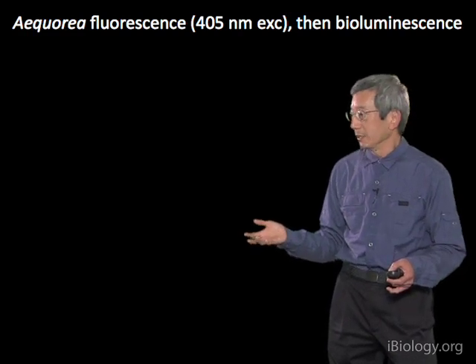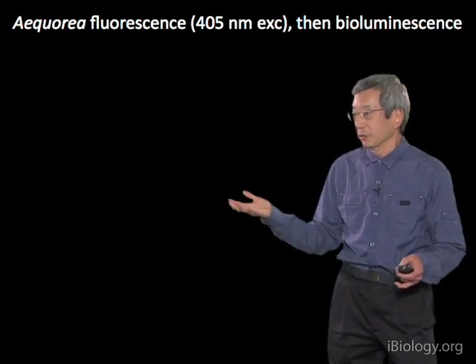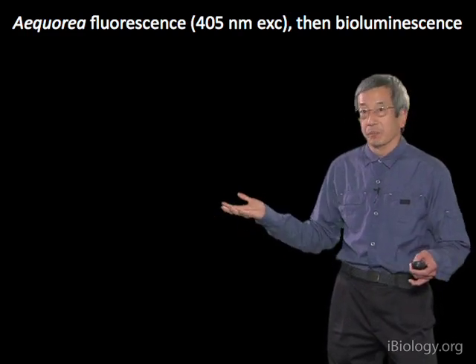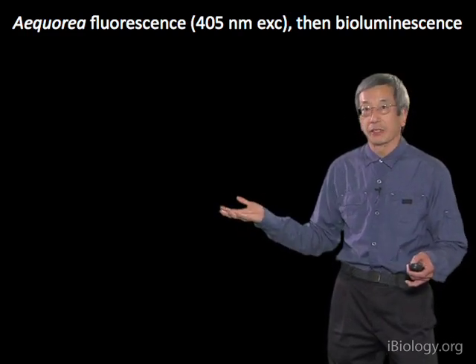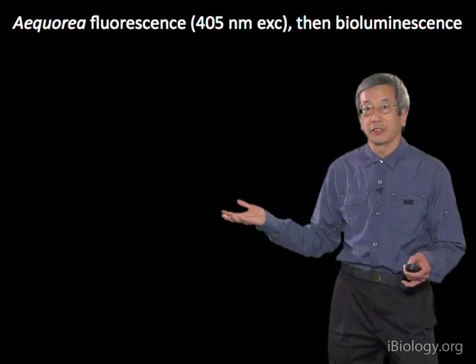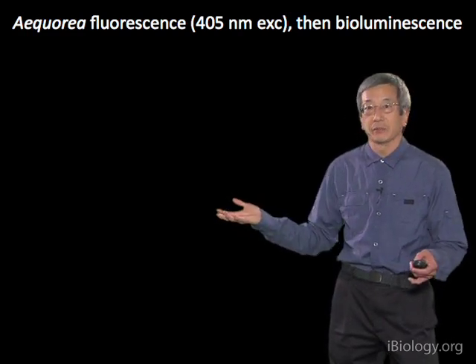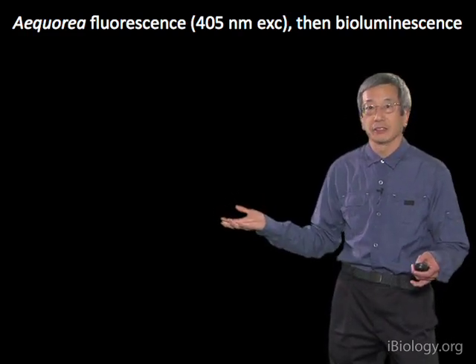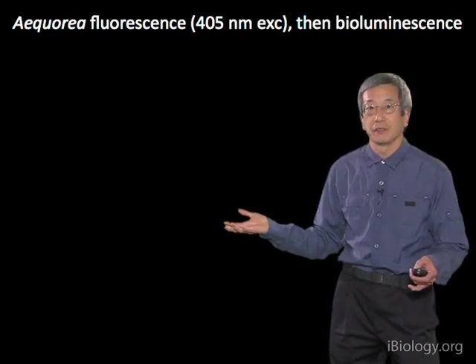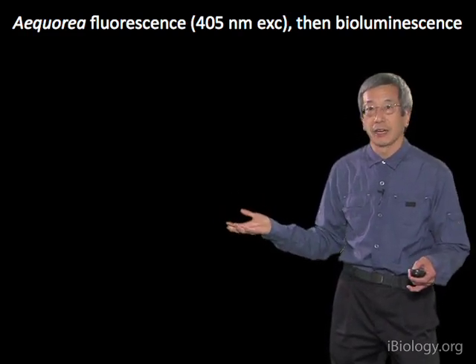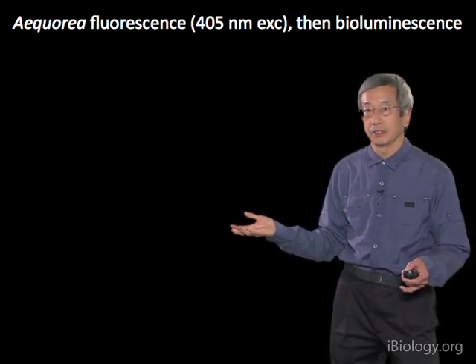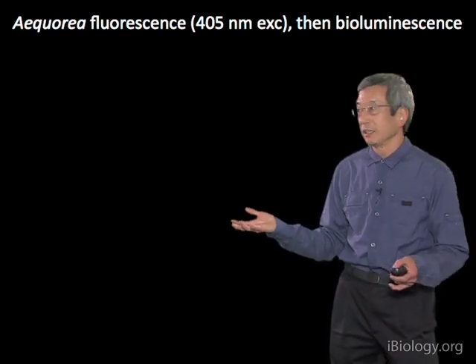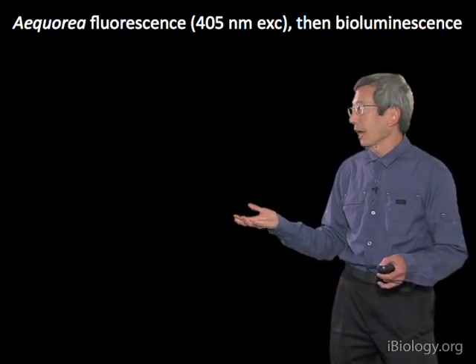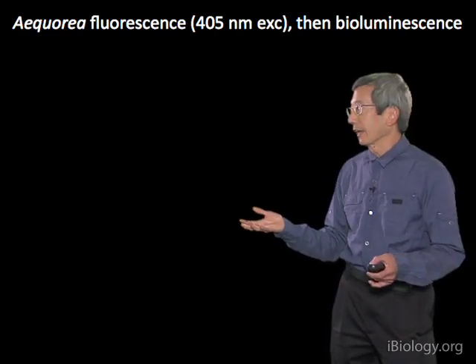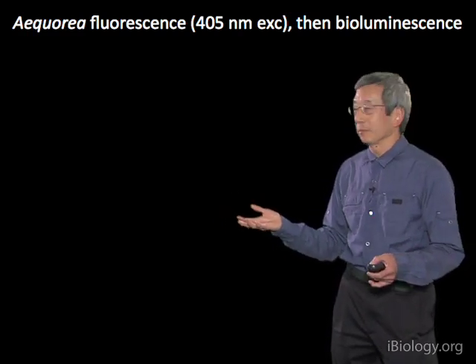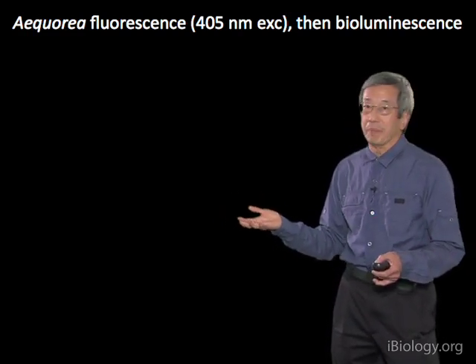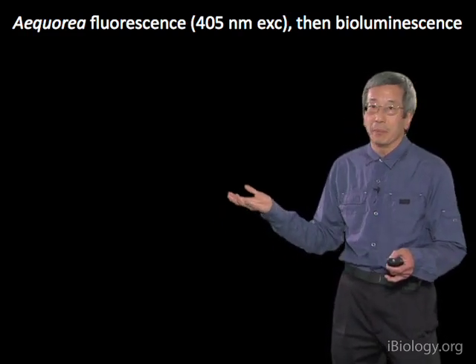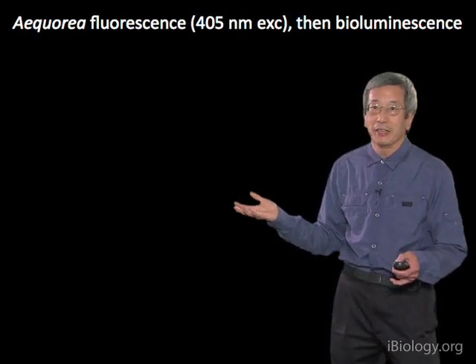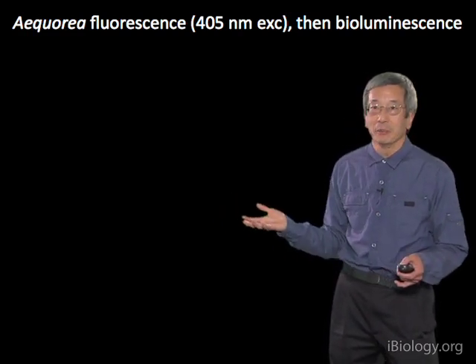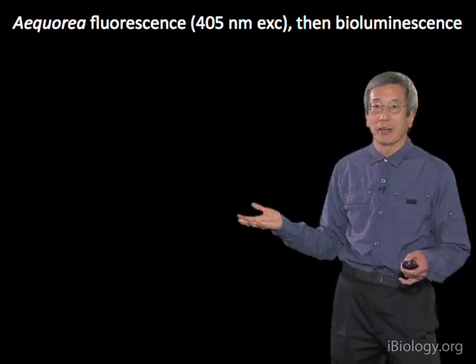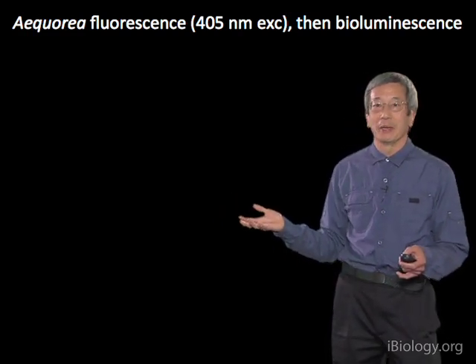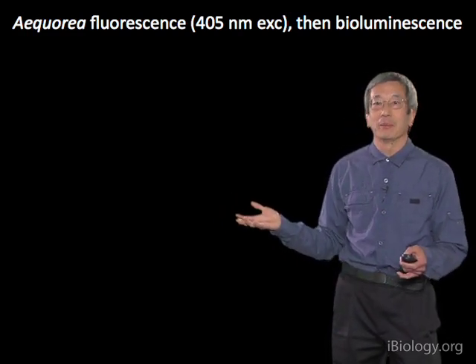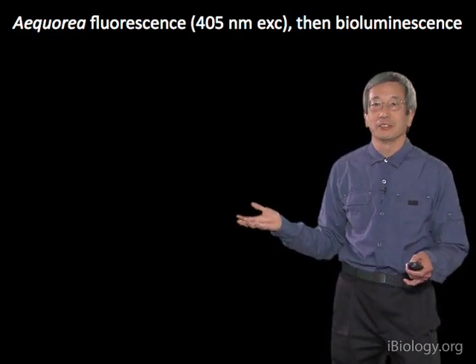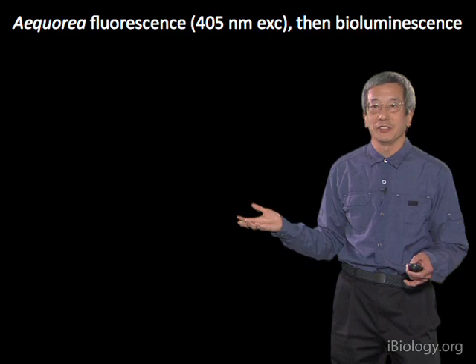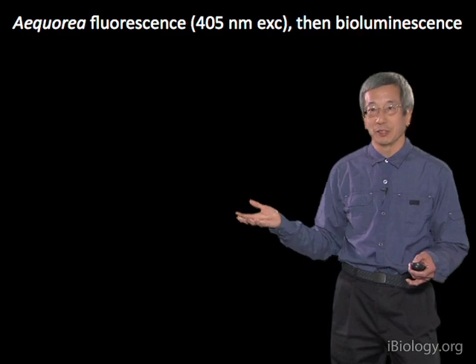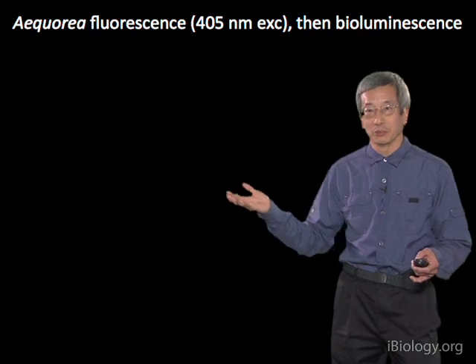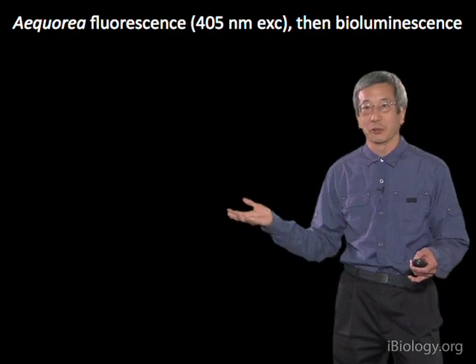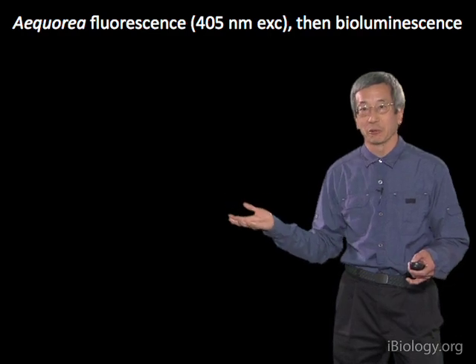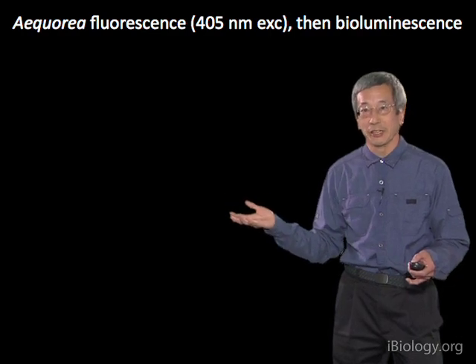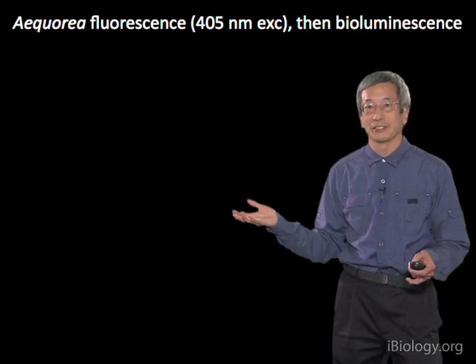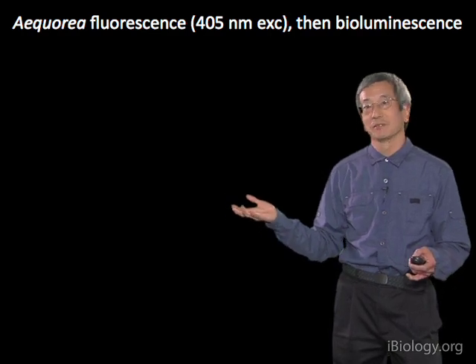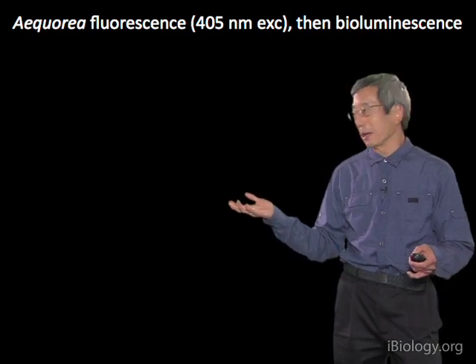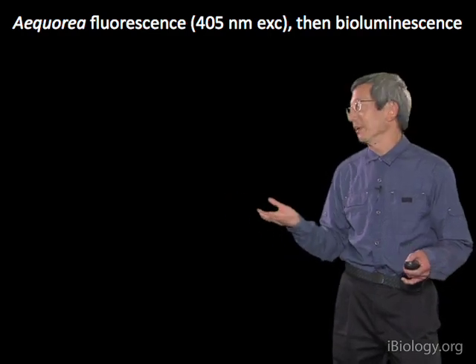That's the flash. And you might have been able to see that it was sort of greenish, maybe.